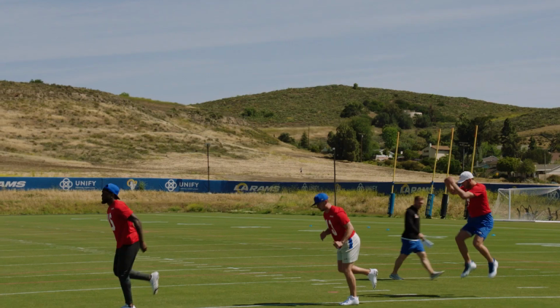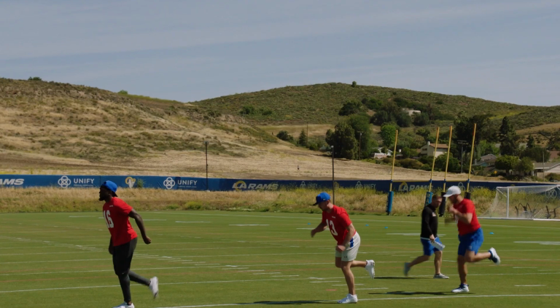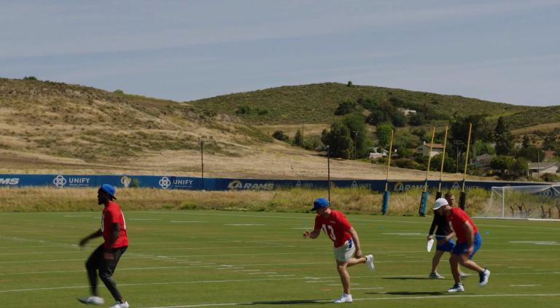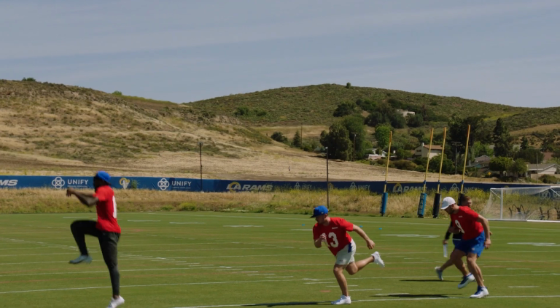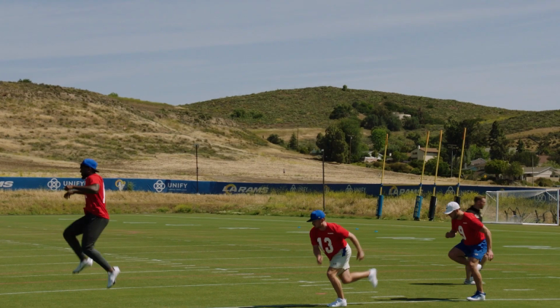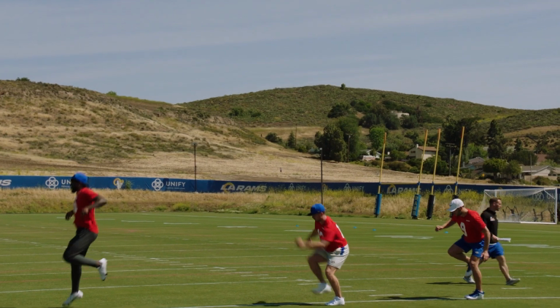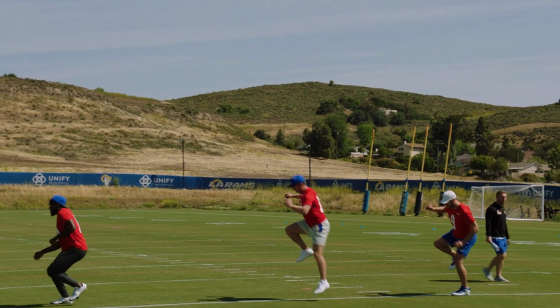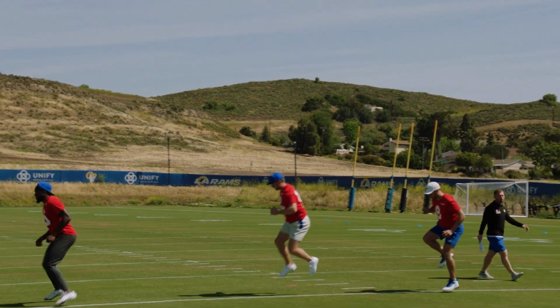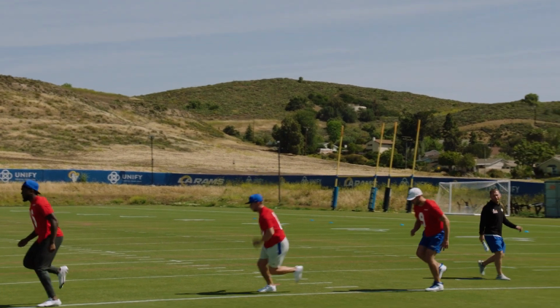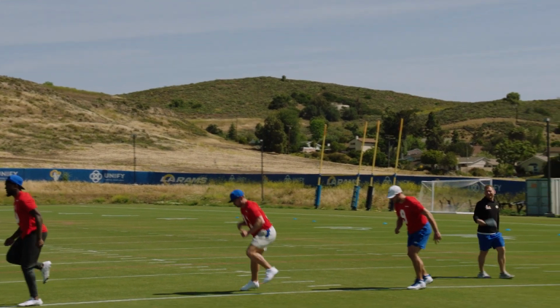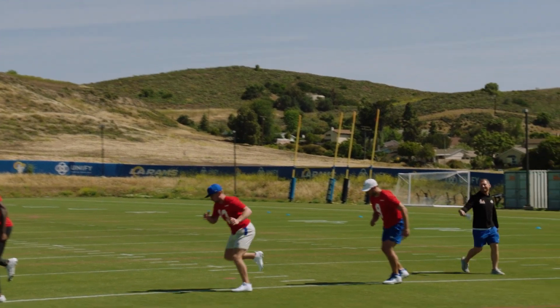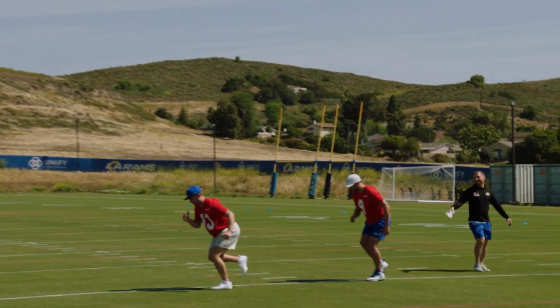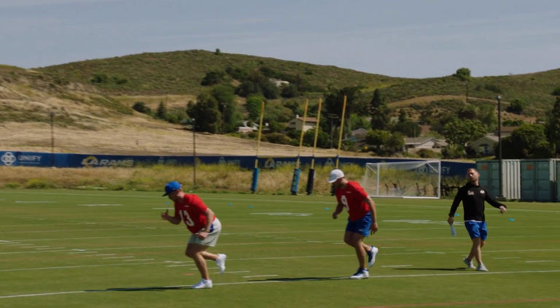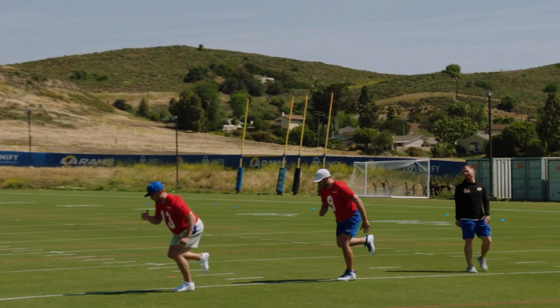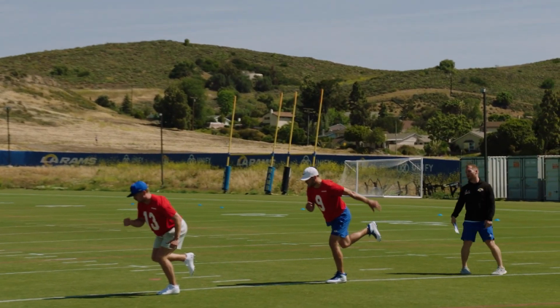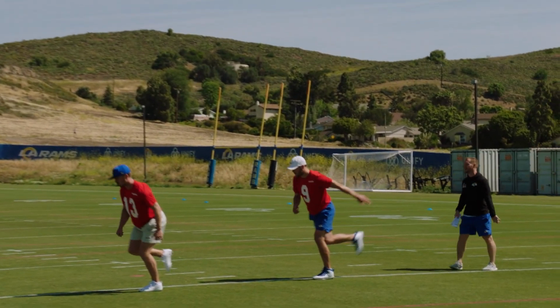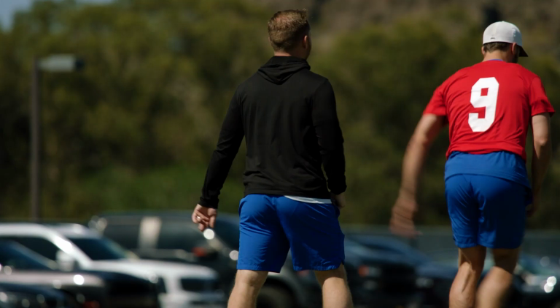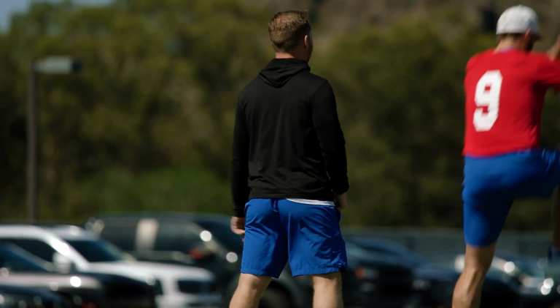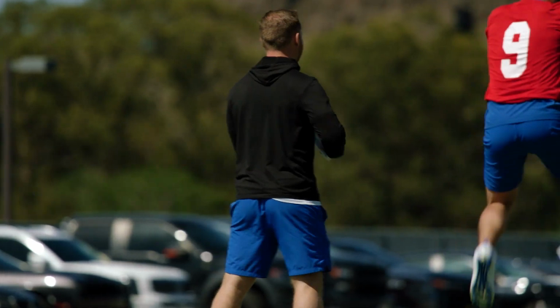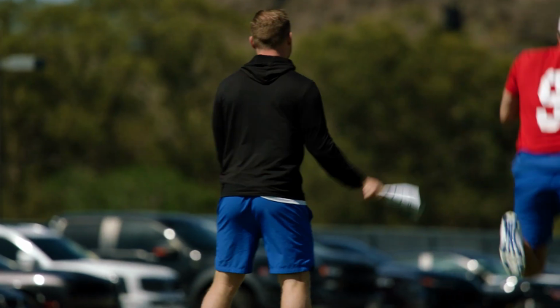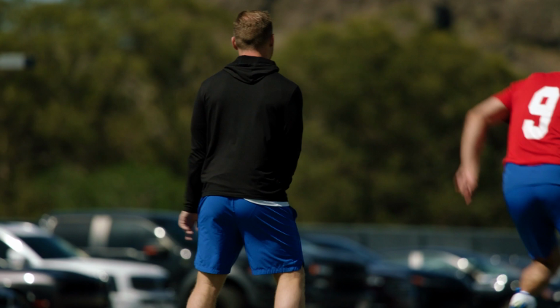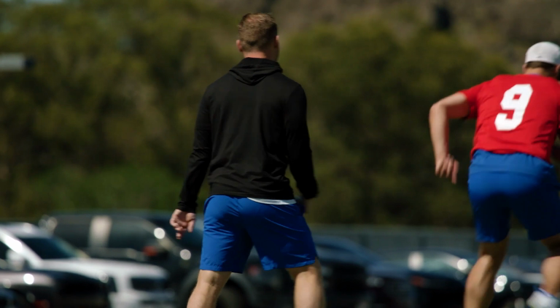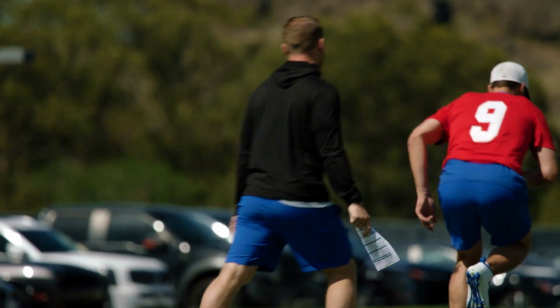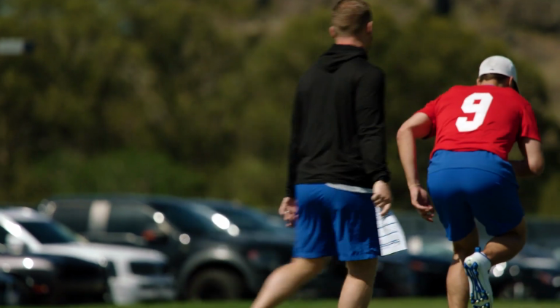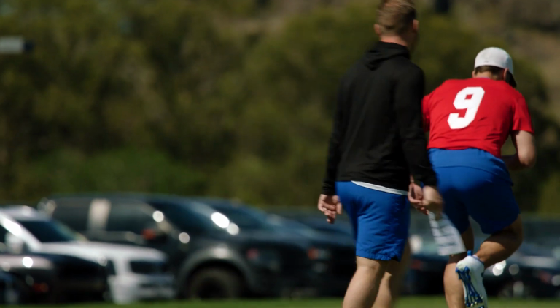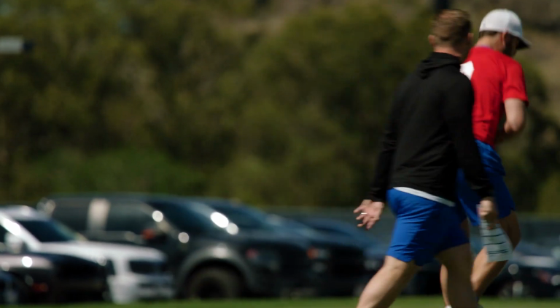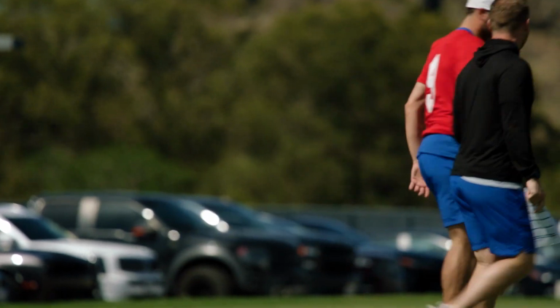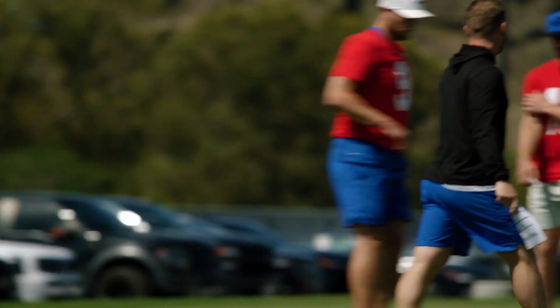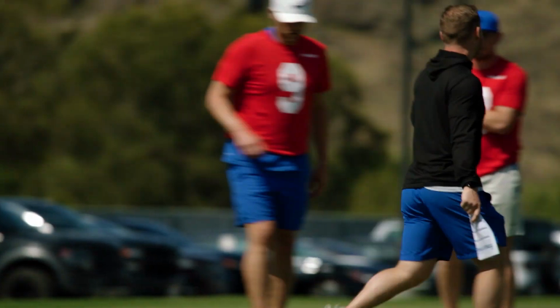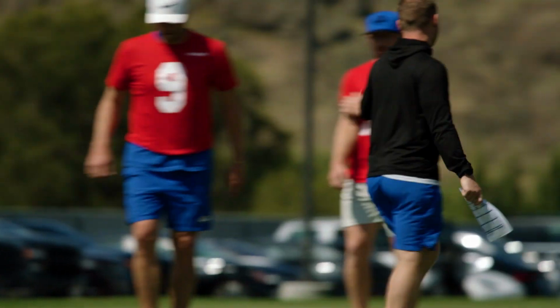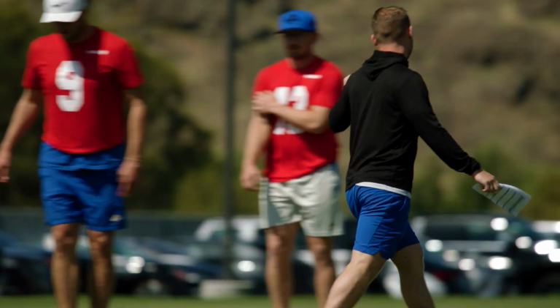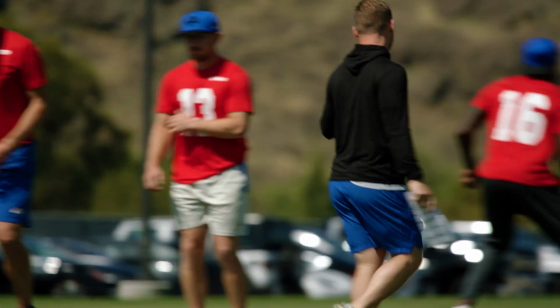As you feel comfortable with the movement, anticipate ground contact. Stab the ground and bounce right into that stable hip position.